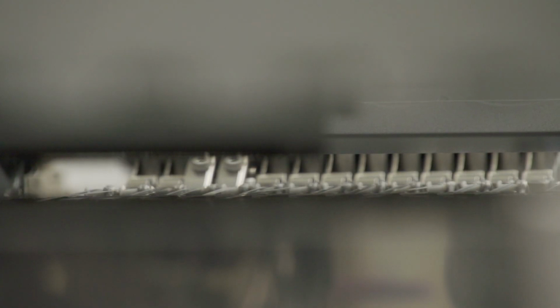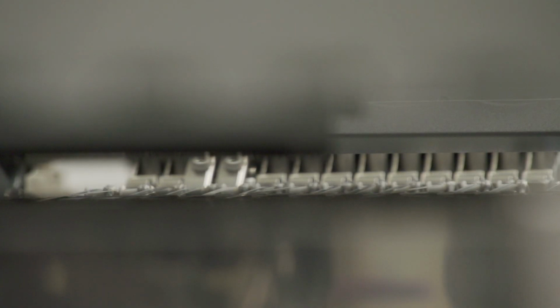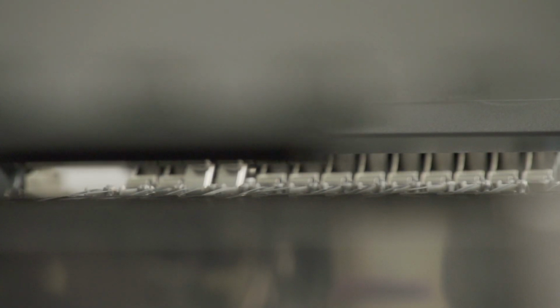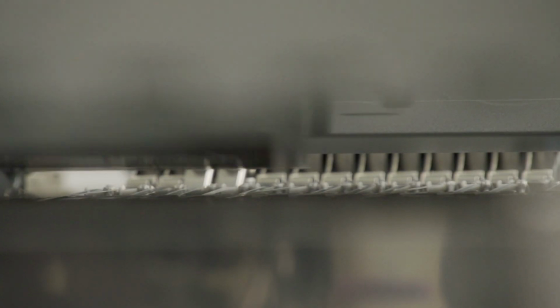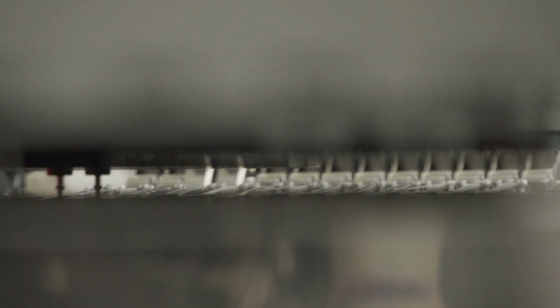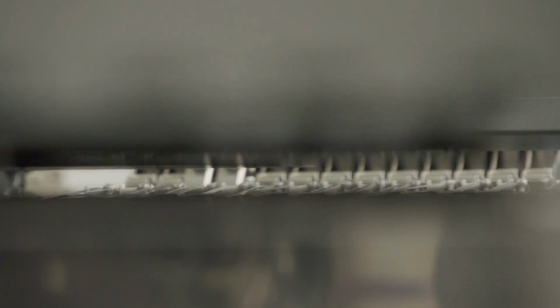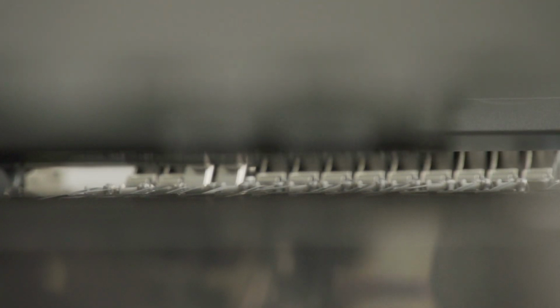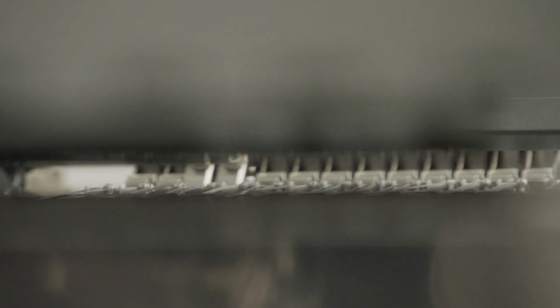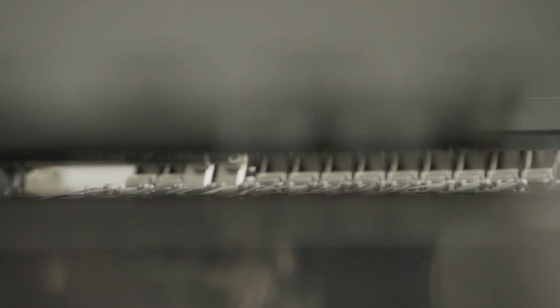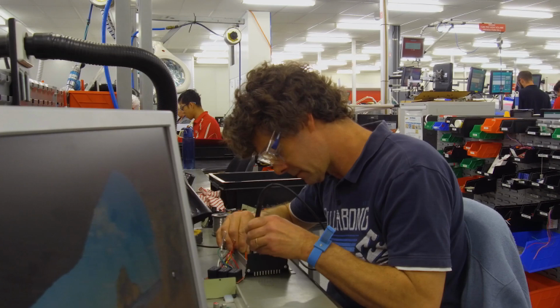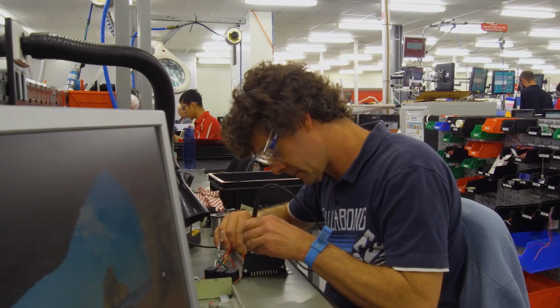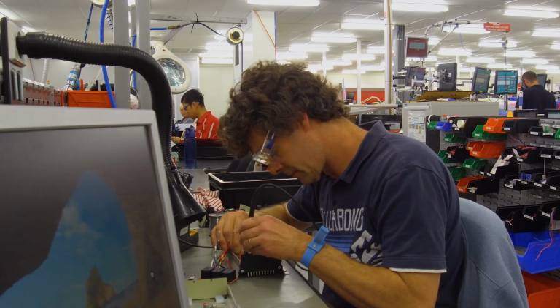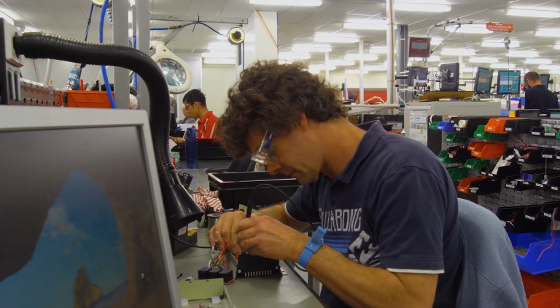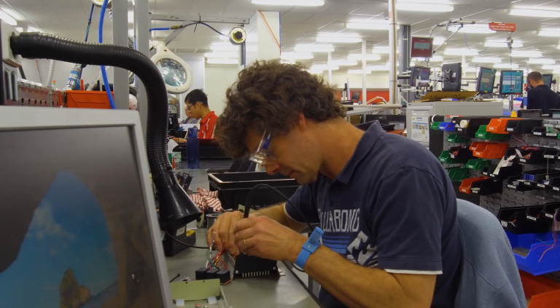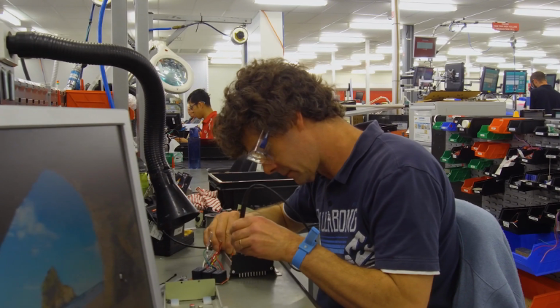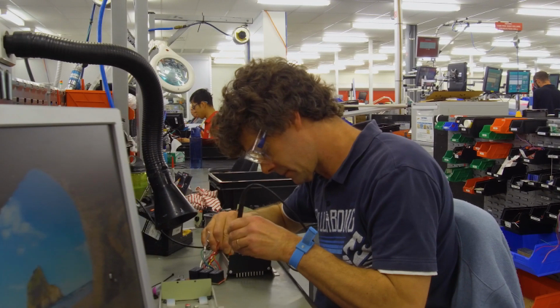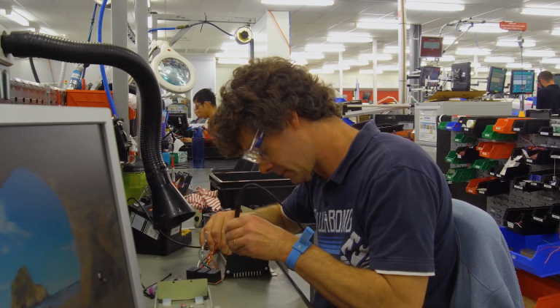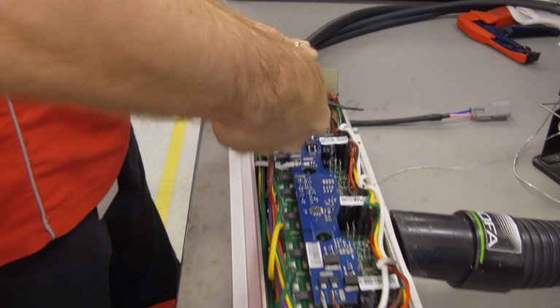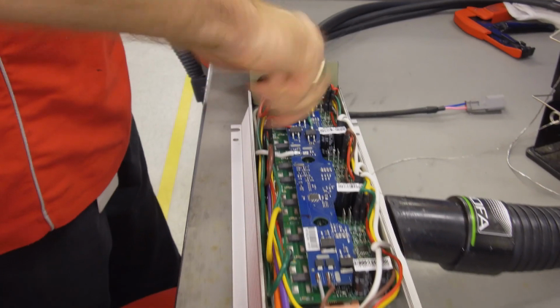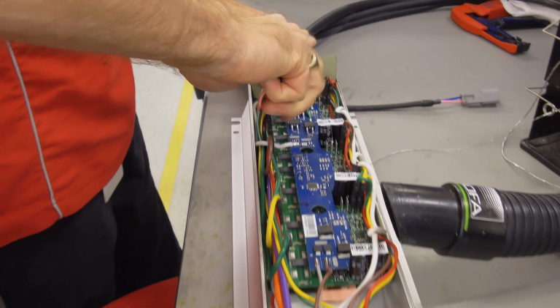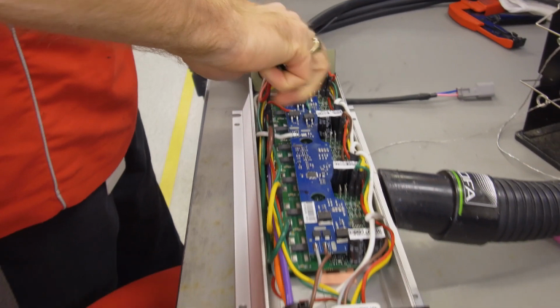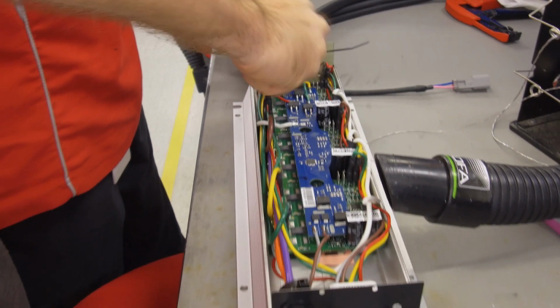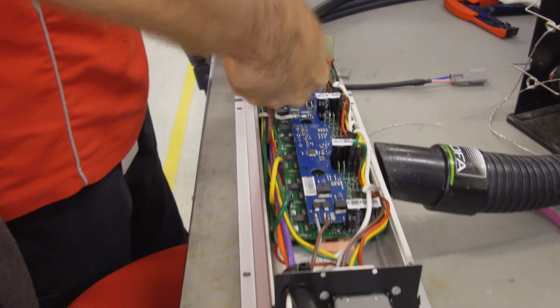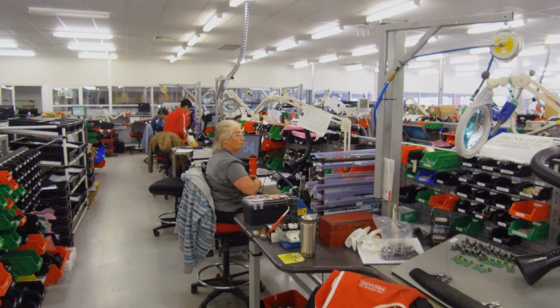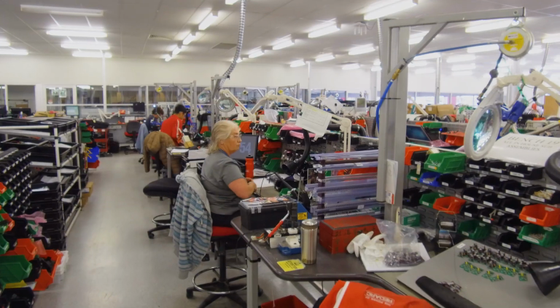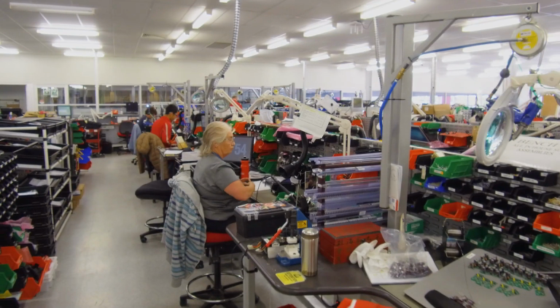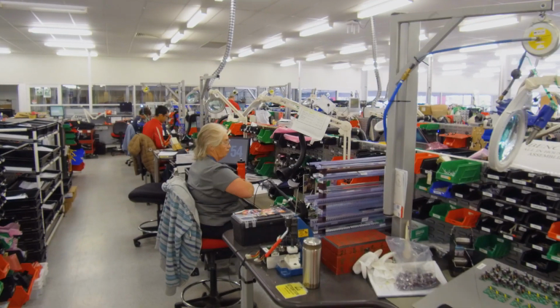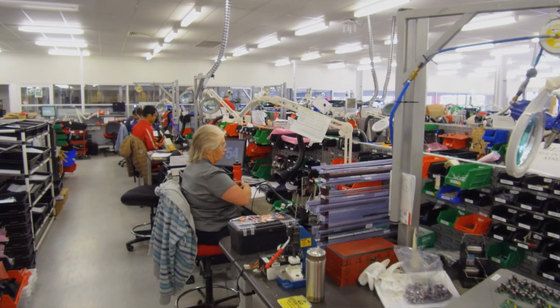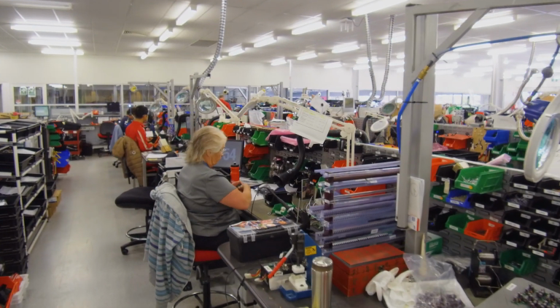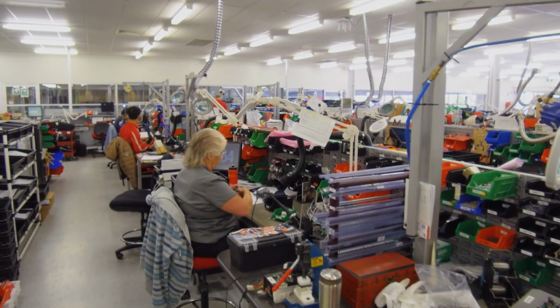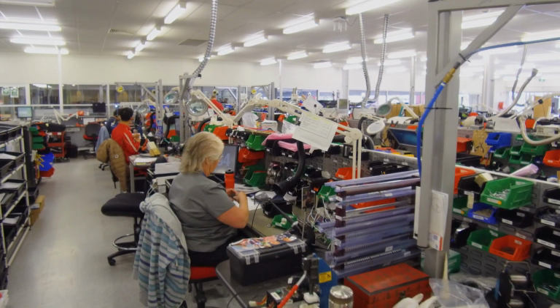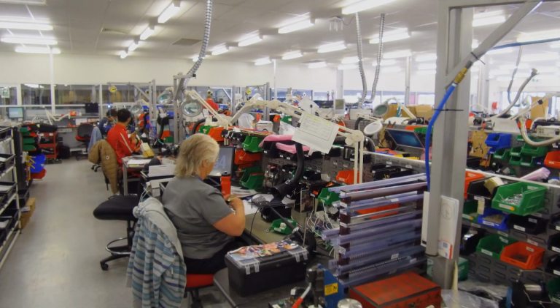So you make them here, obviously? All in Lonsdale, South Australia. We engineer, design, manufacture and ship them out the door.